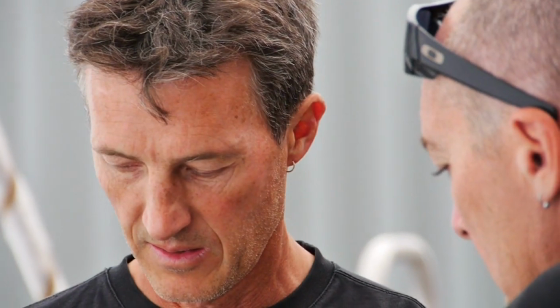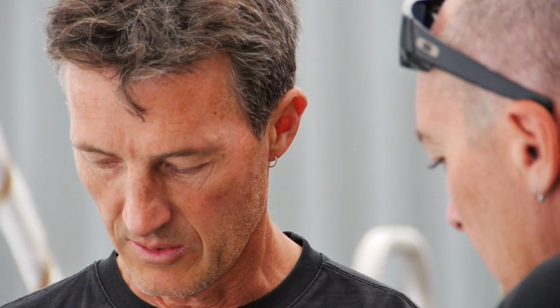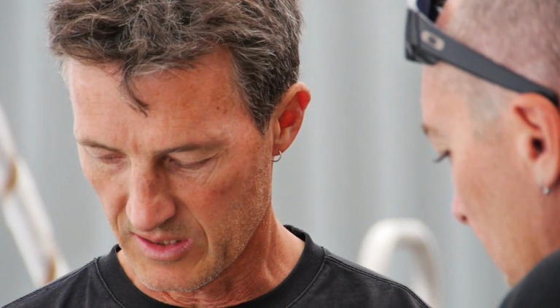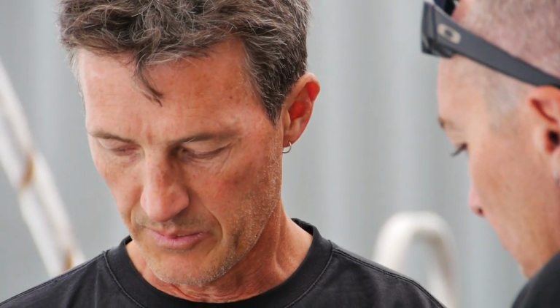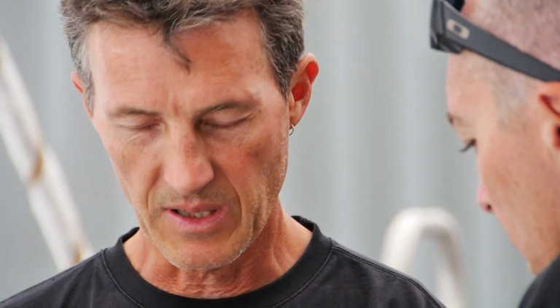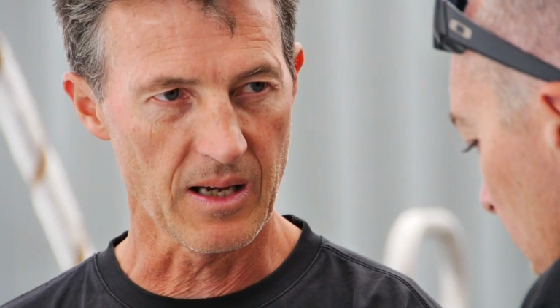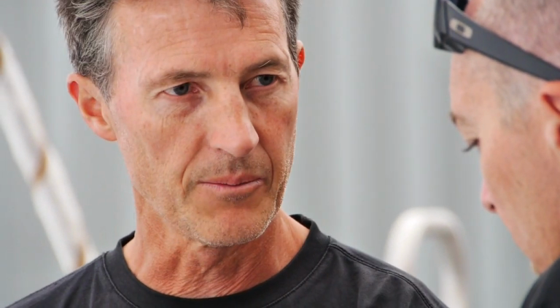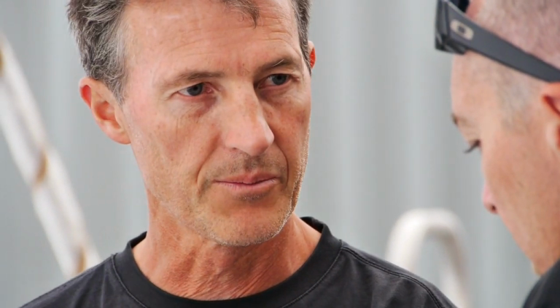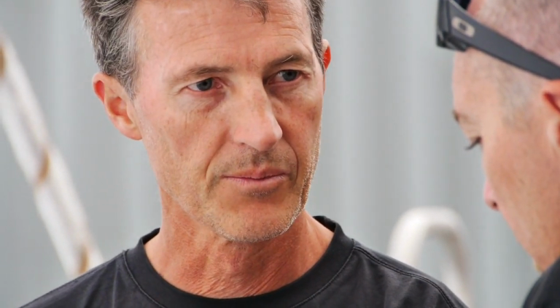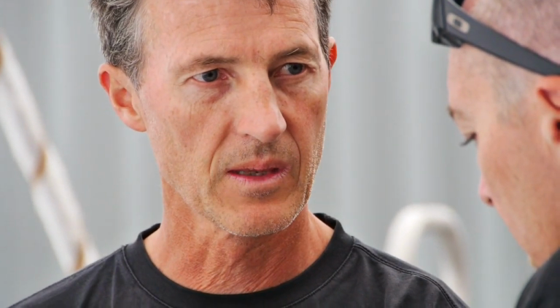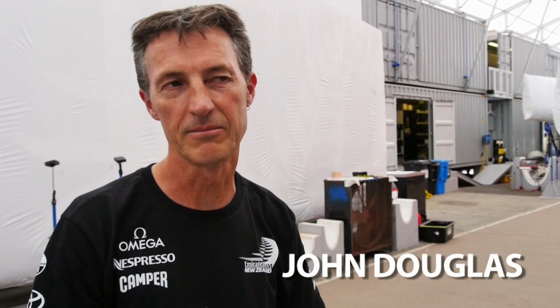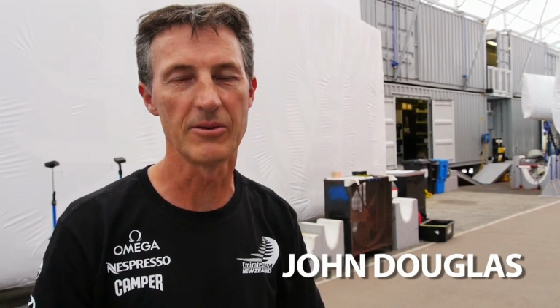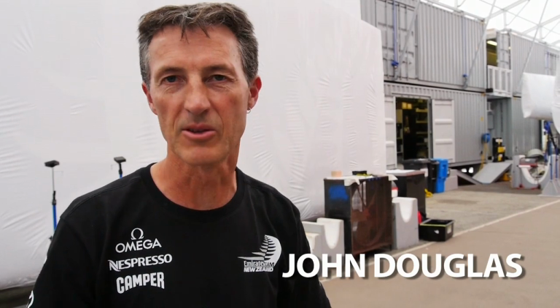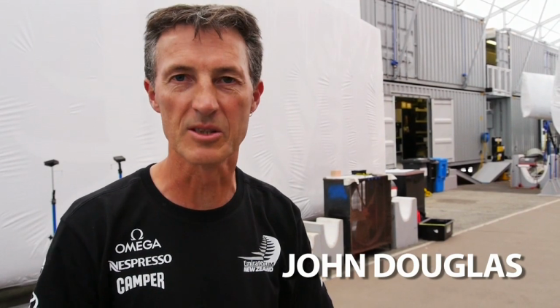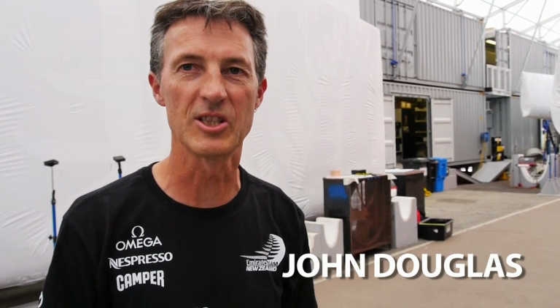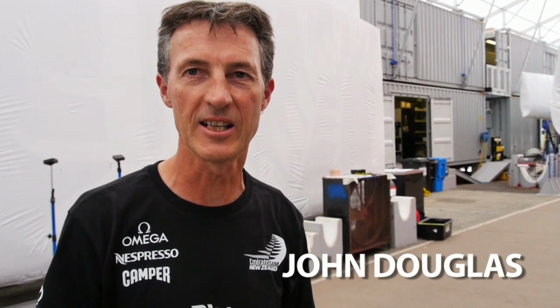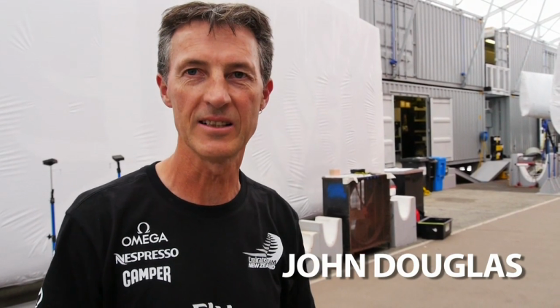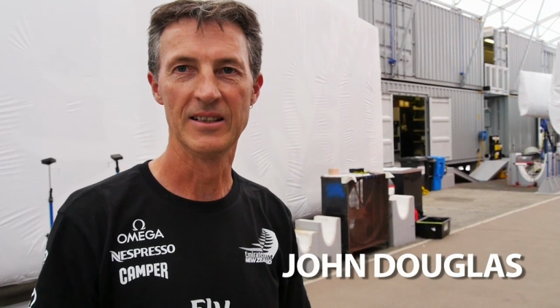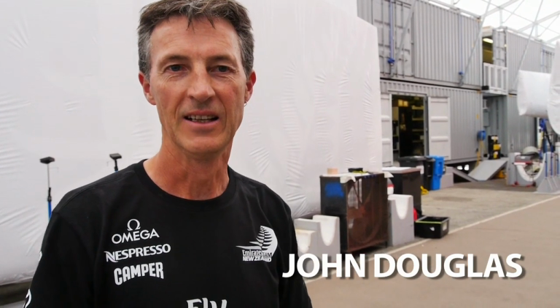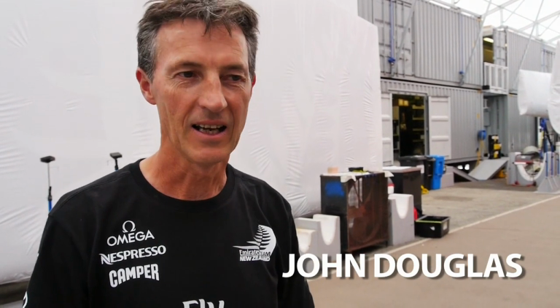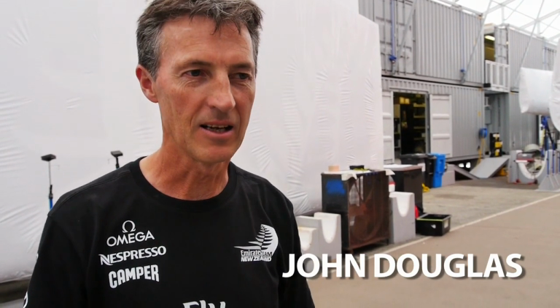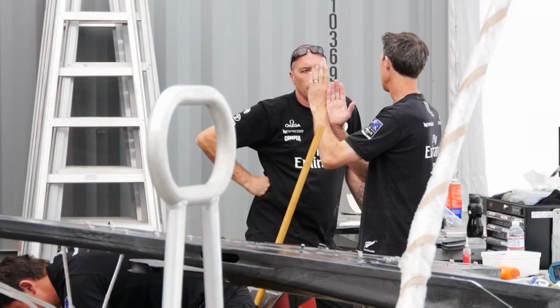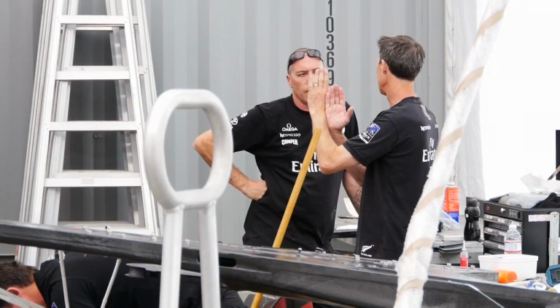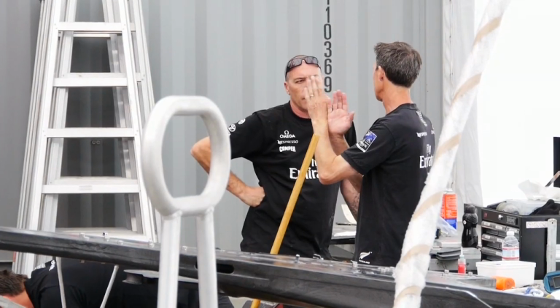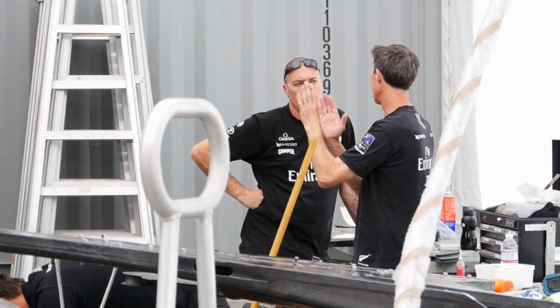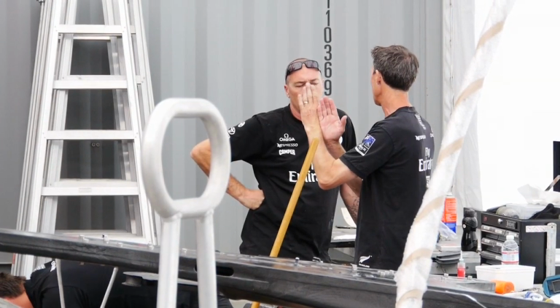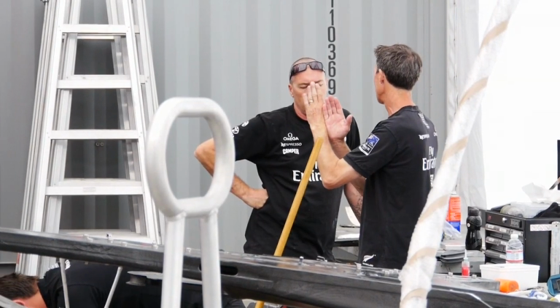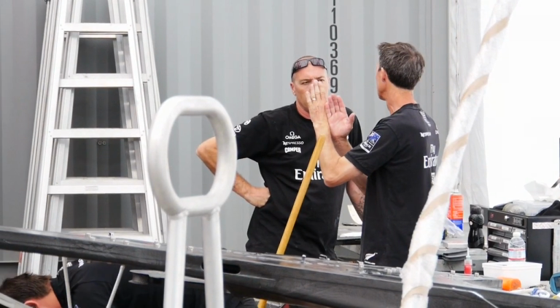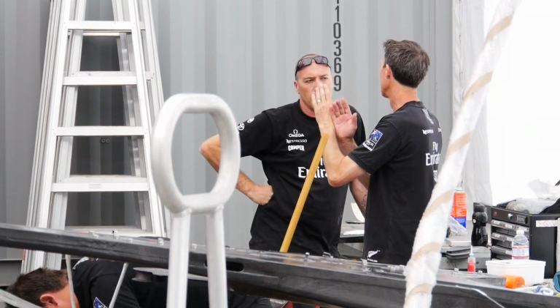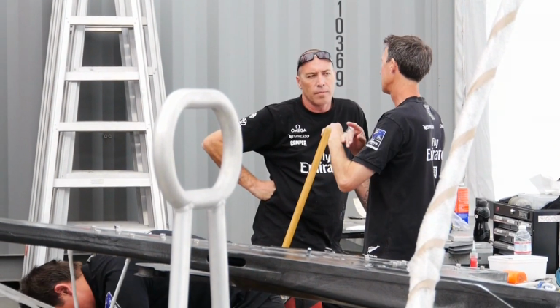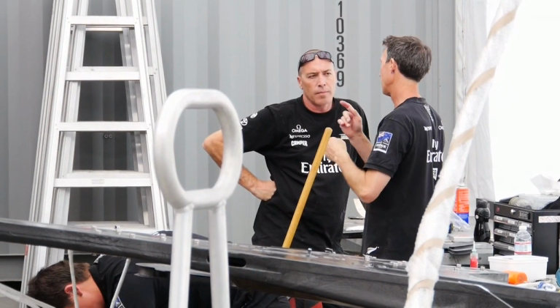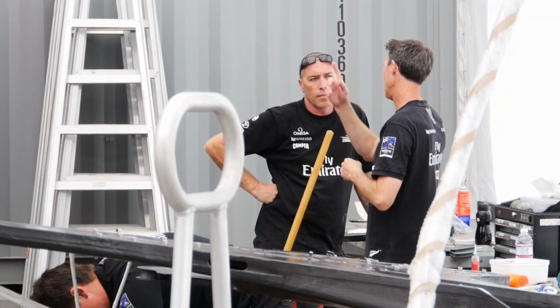G'day, I'm John Douglas, everyone calls me JD. I'm the Wing Construction Manager.